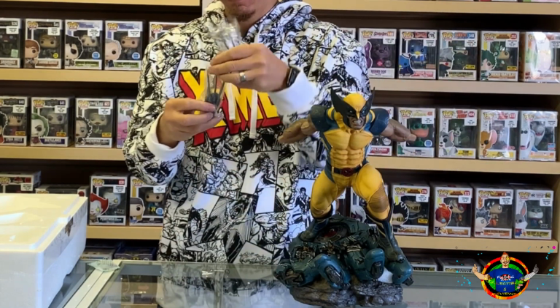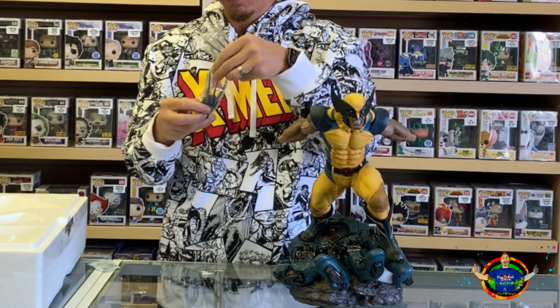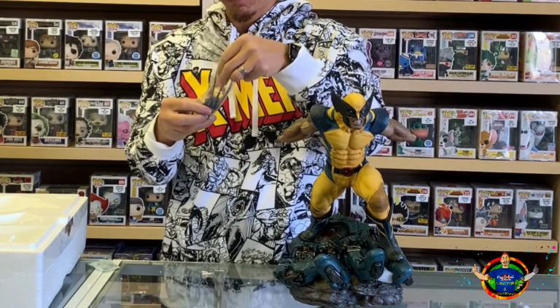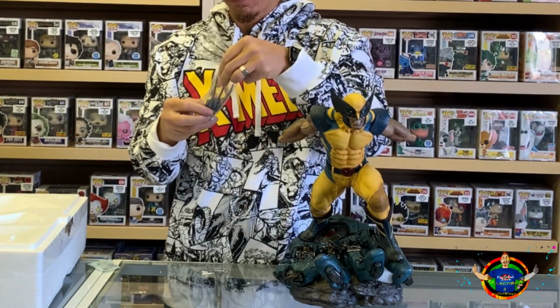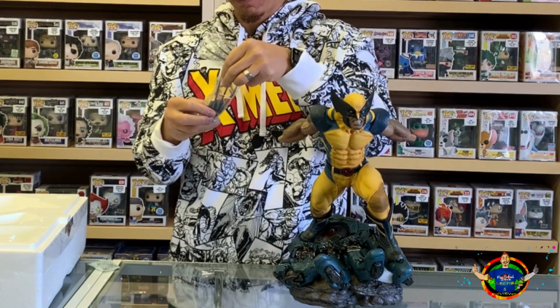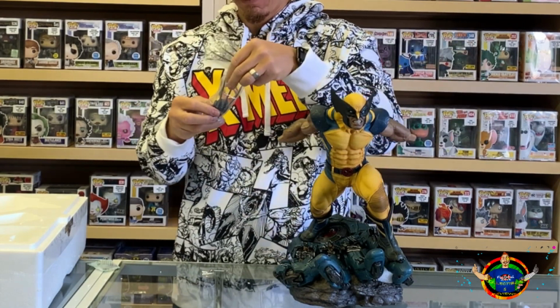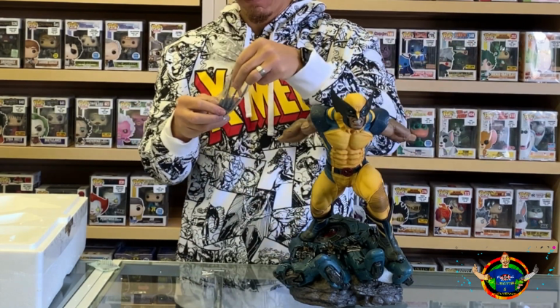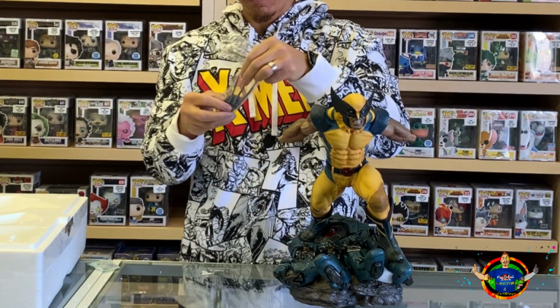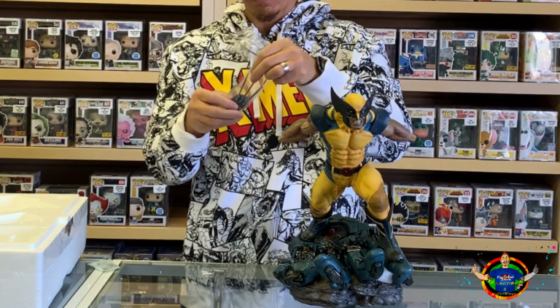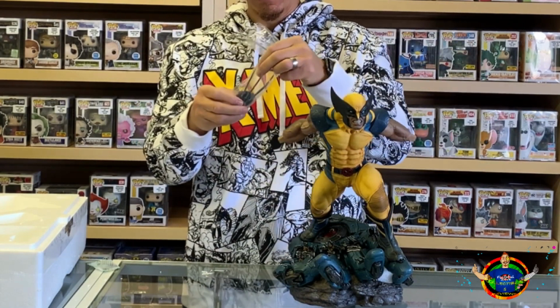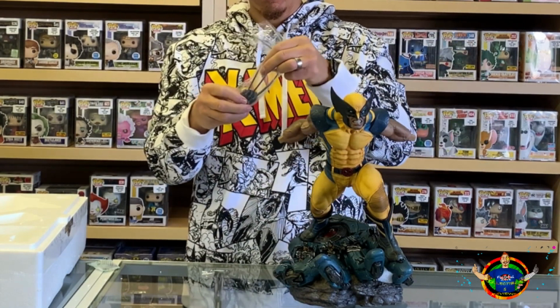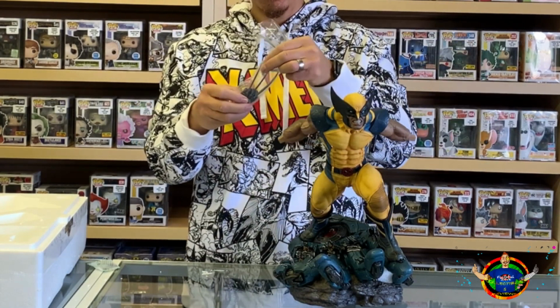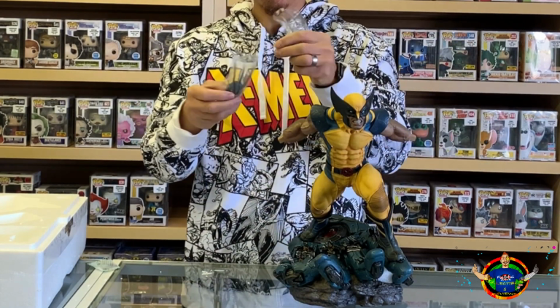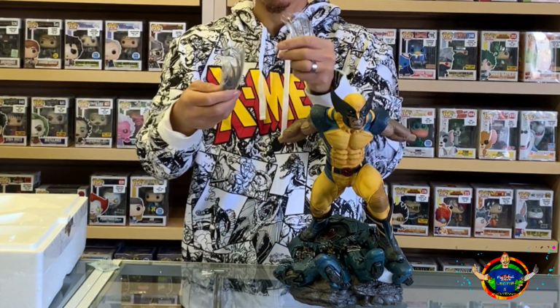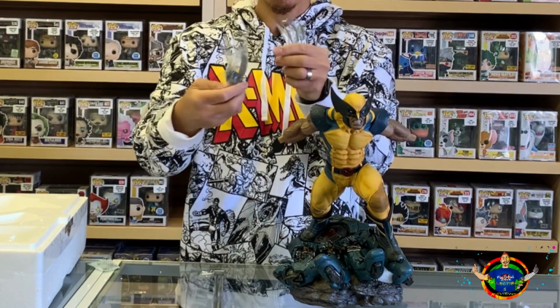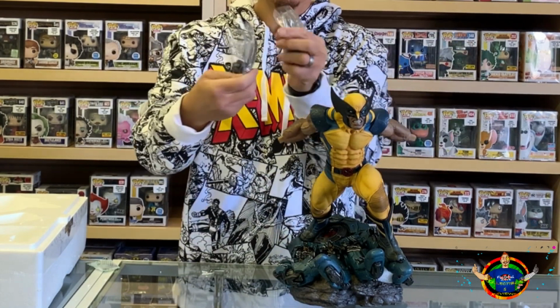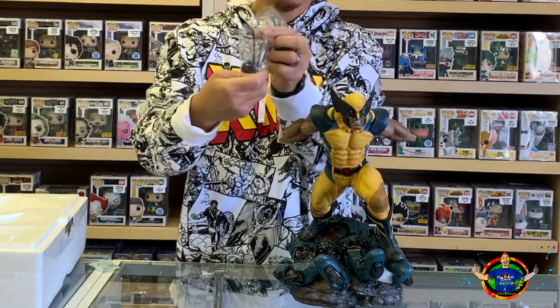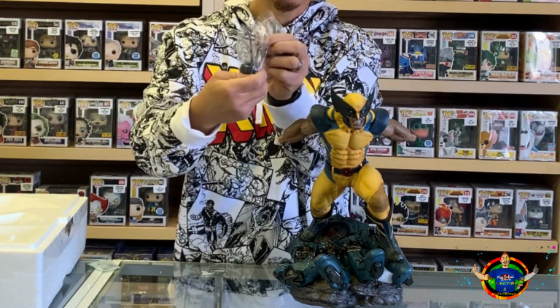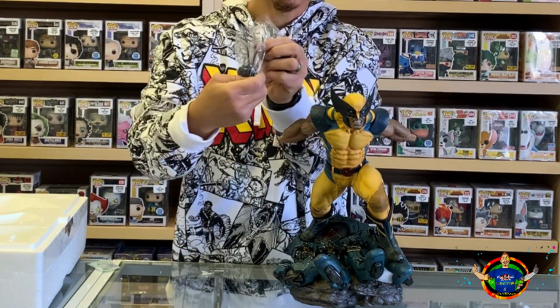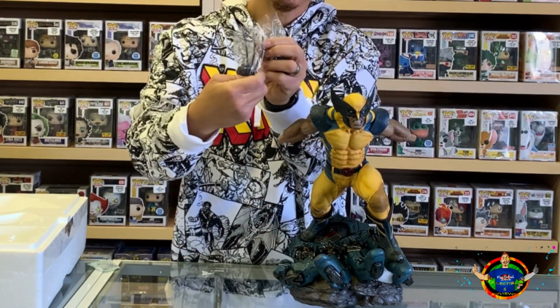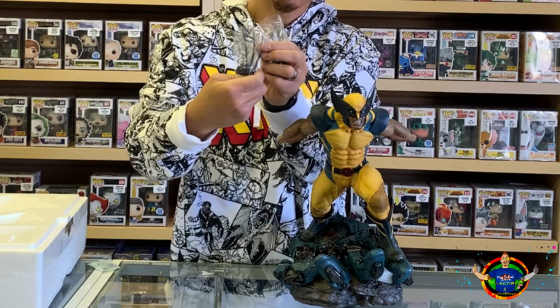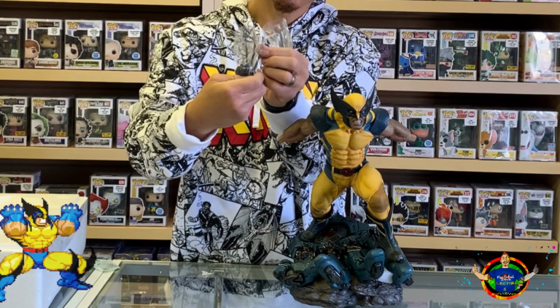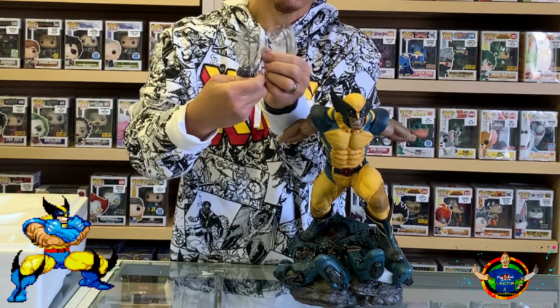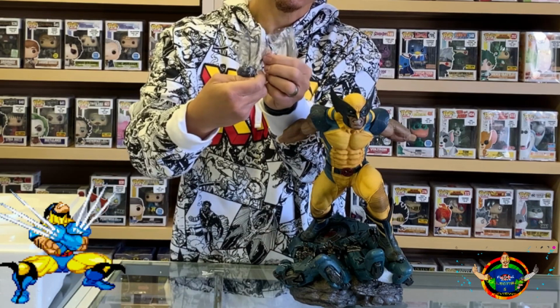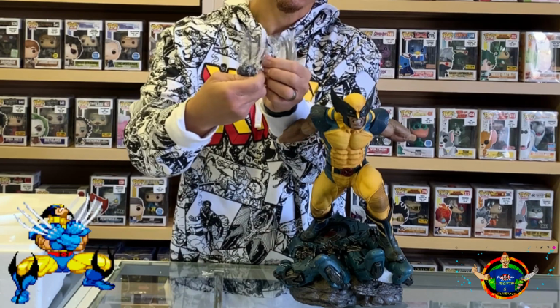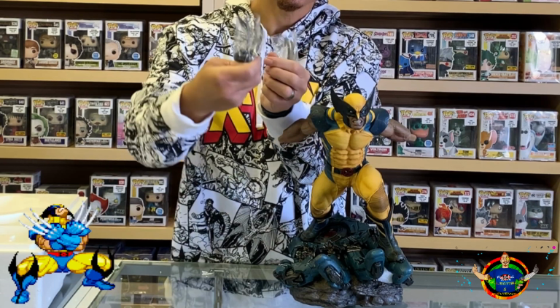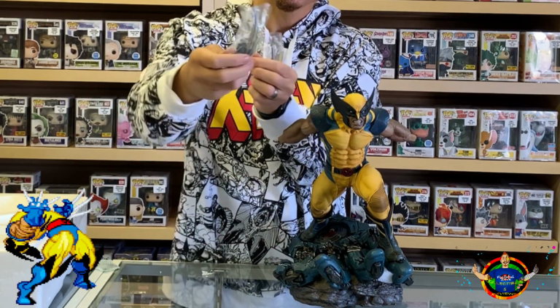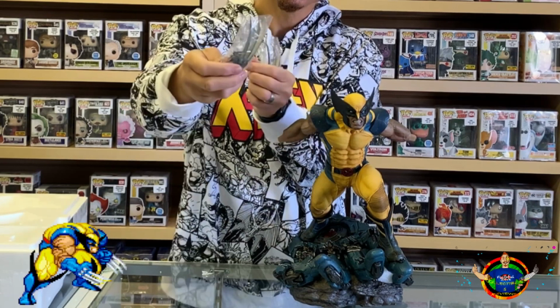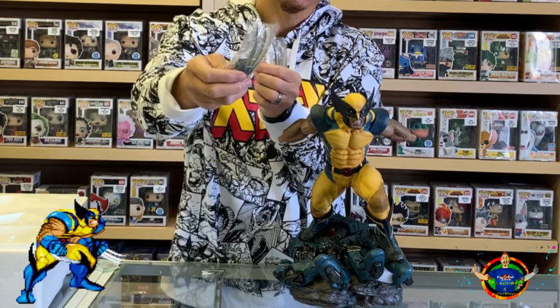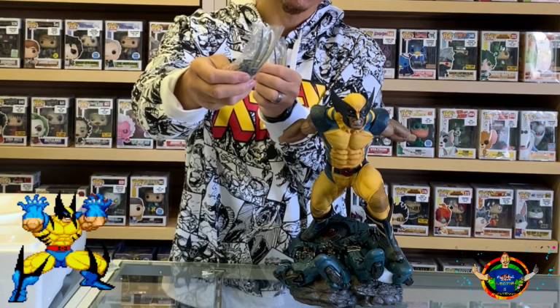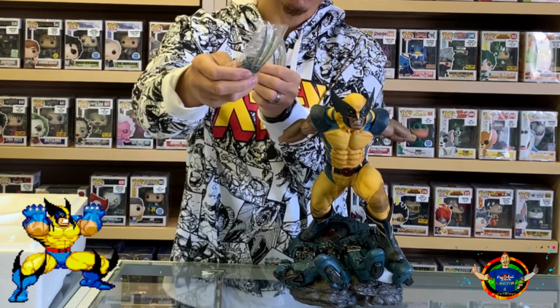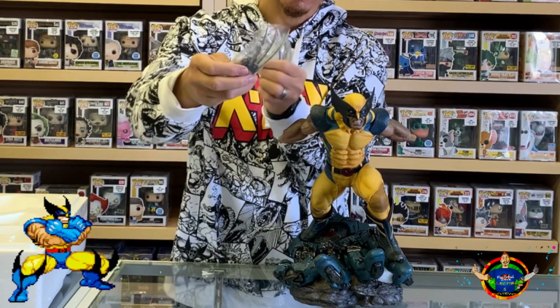Look at that — it's so sharp, it even punctured the plastic.